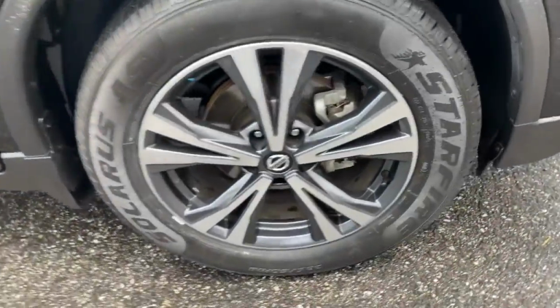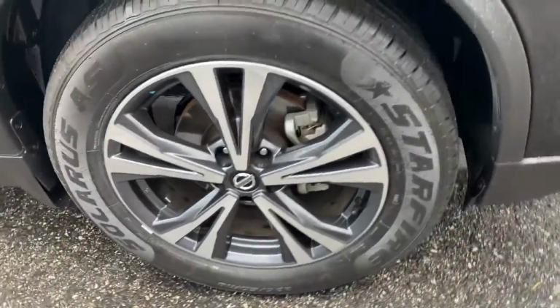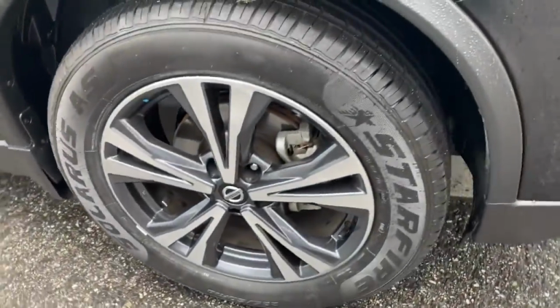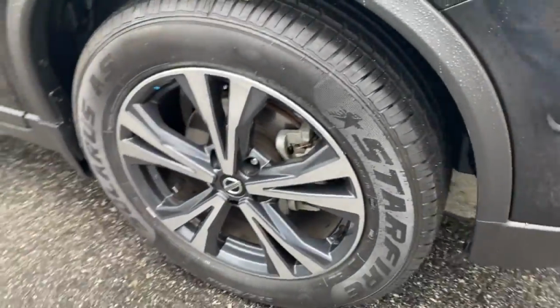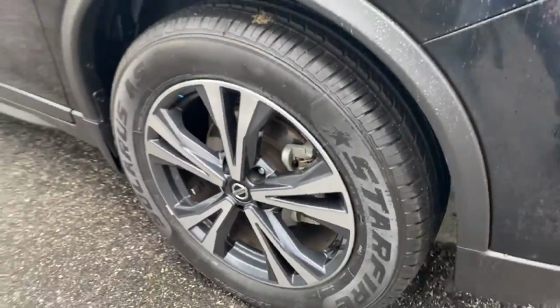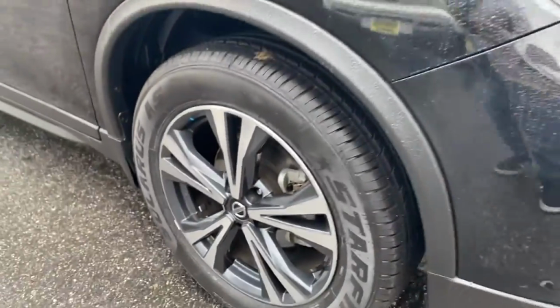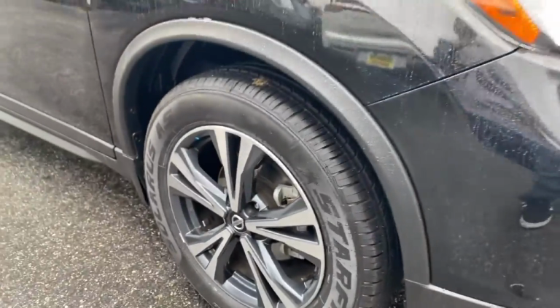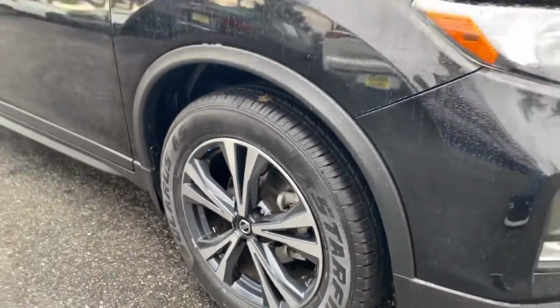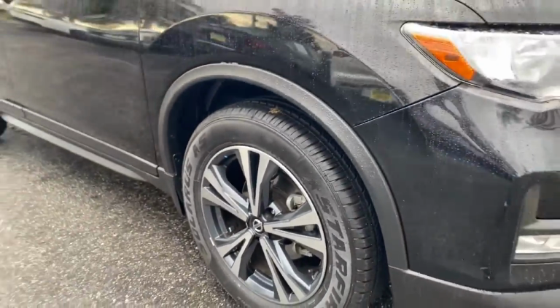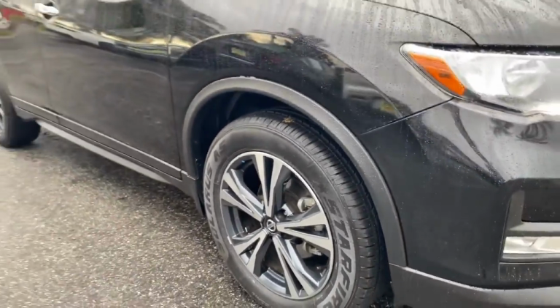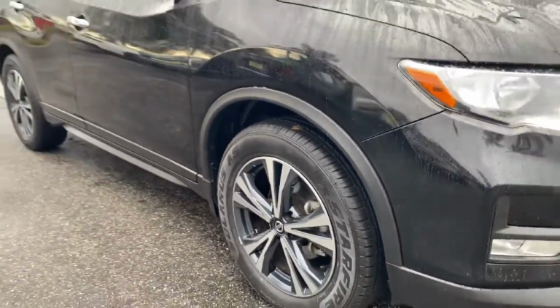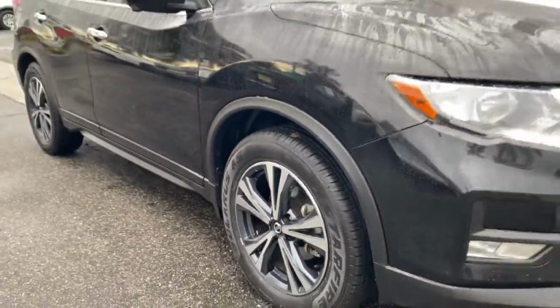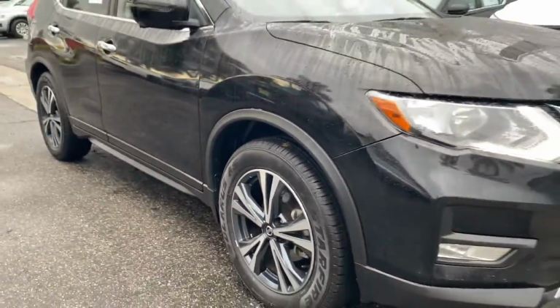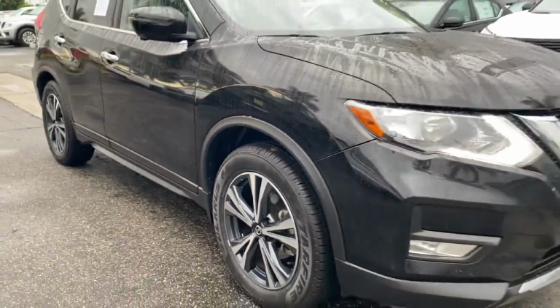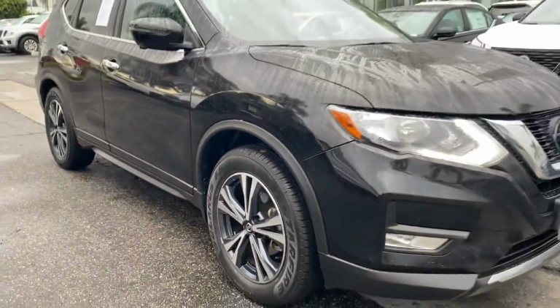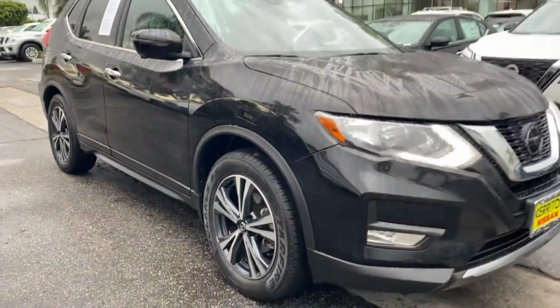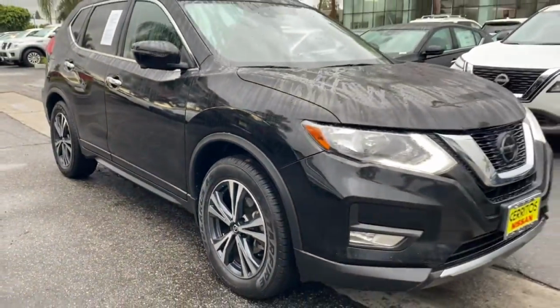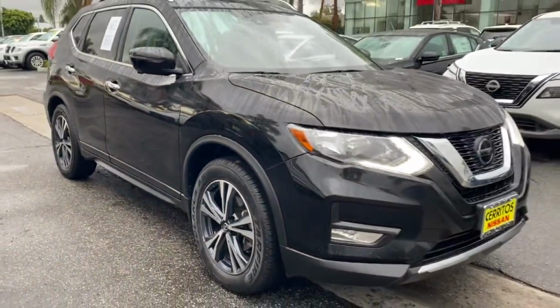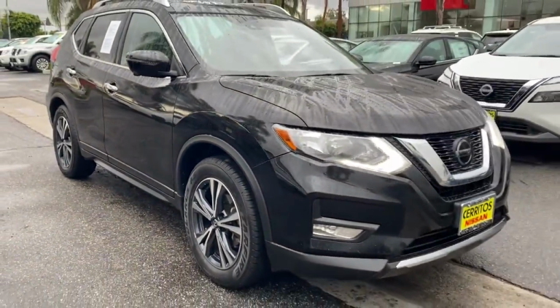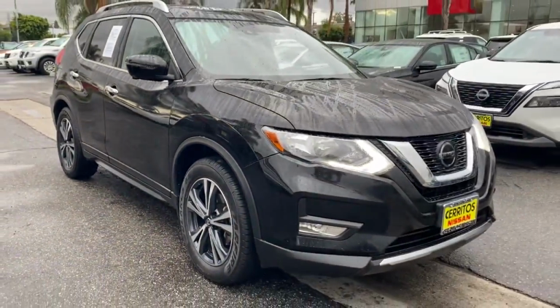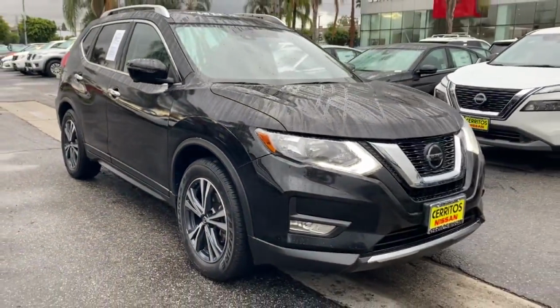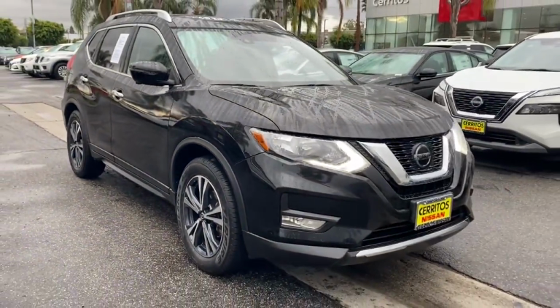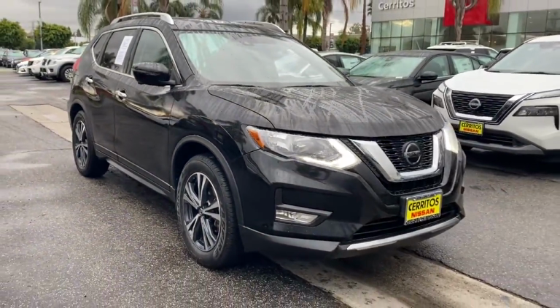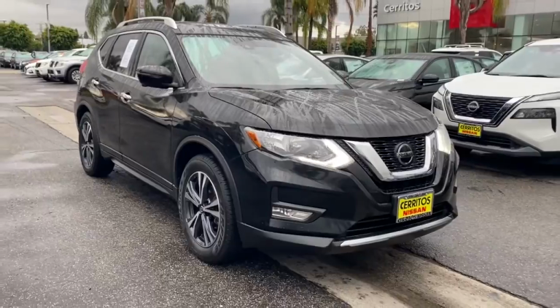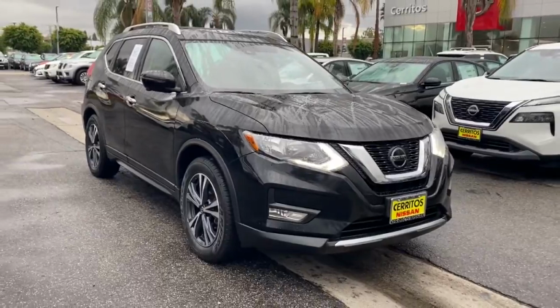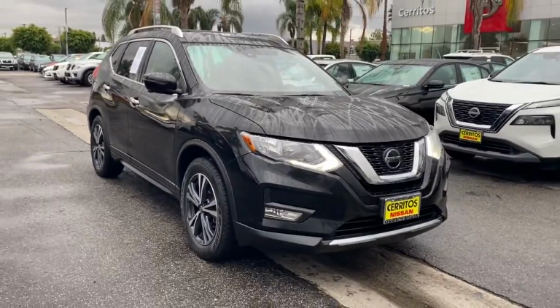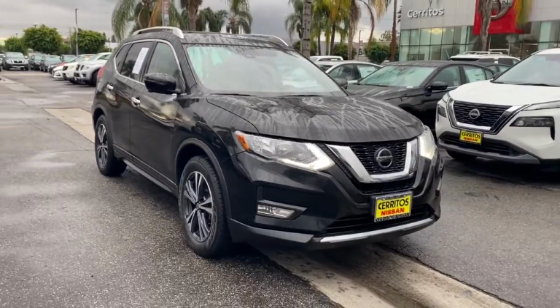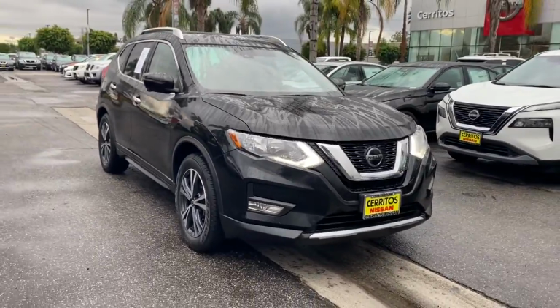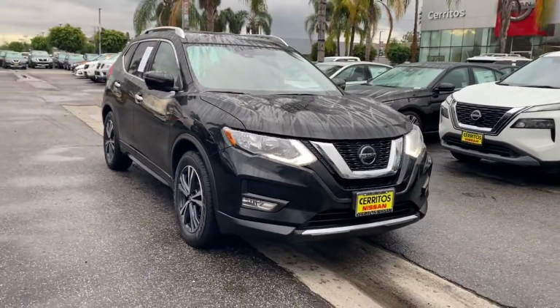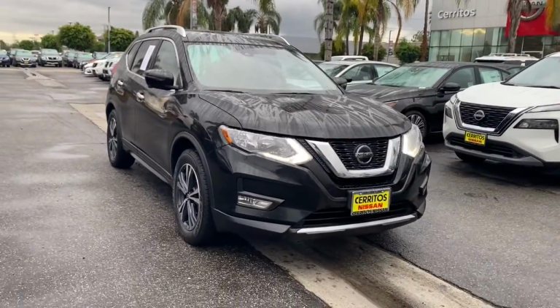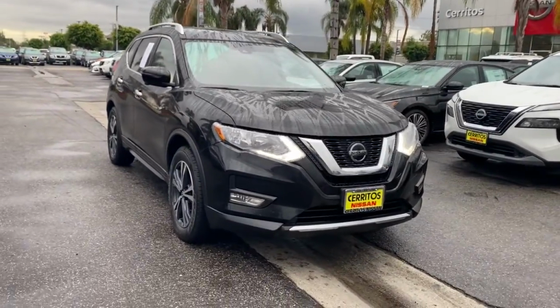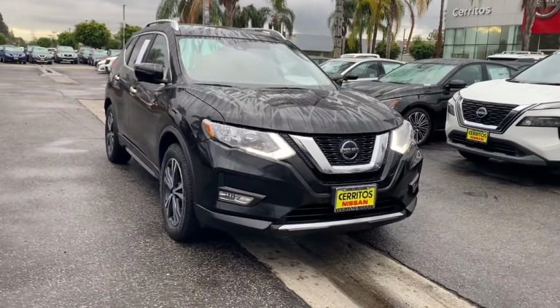Comfortable and capable, this sporty four-door hatchback brings confidence along on every journey.